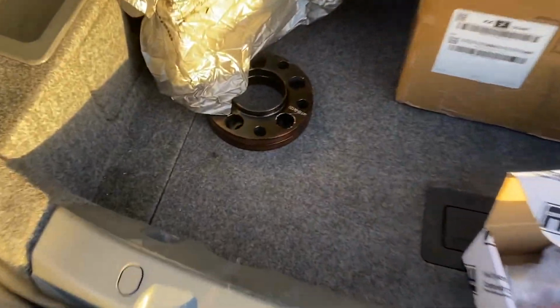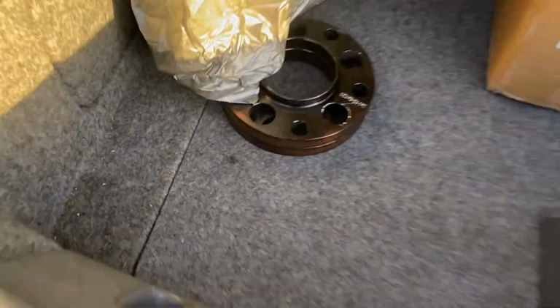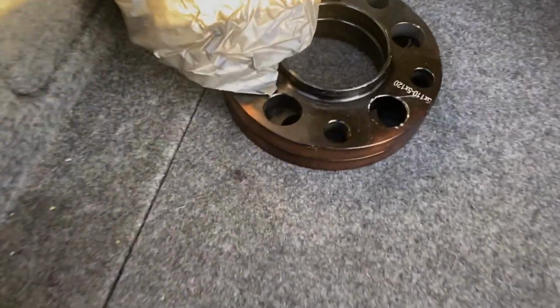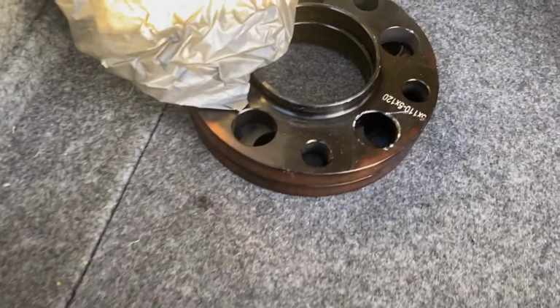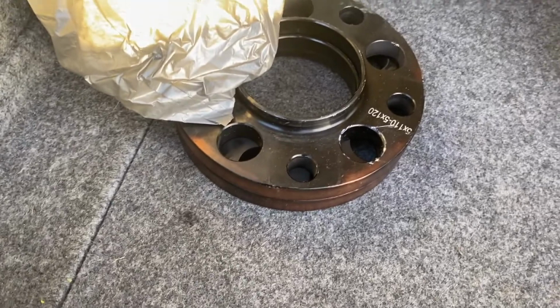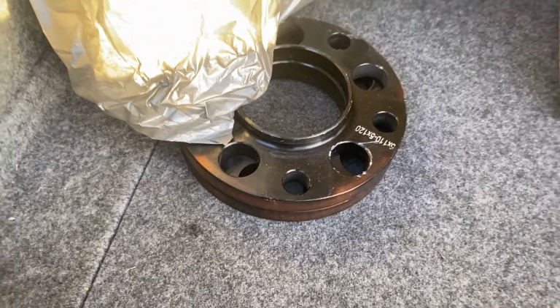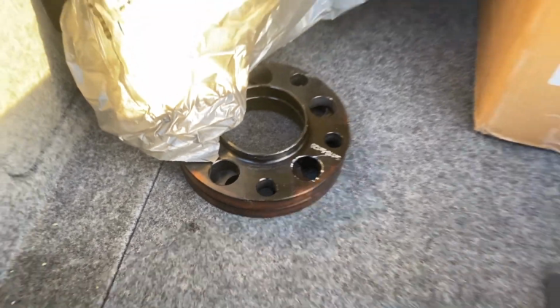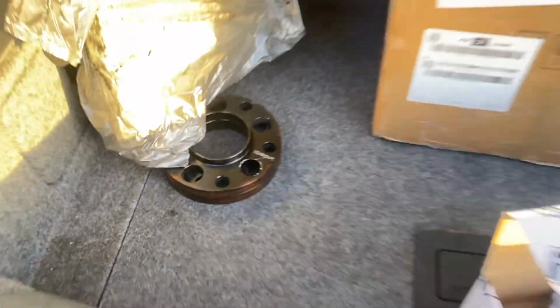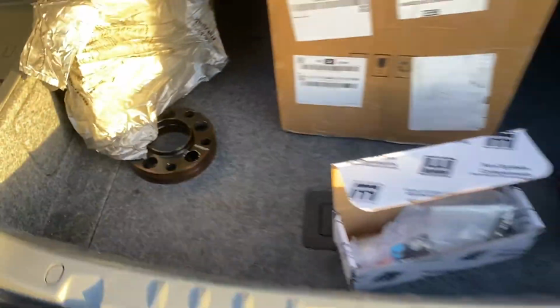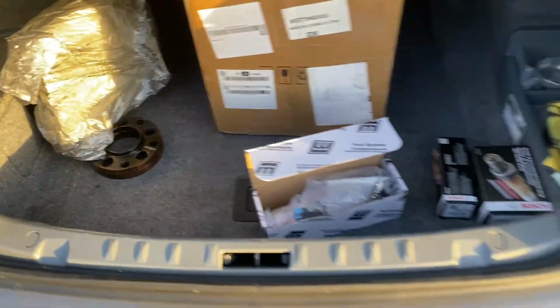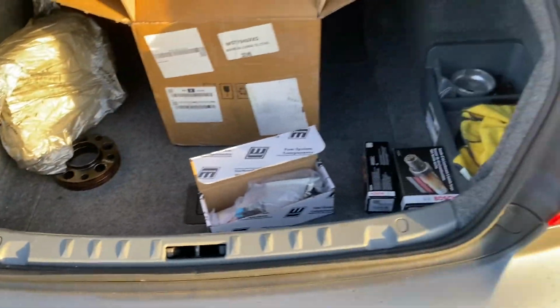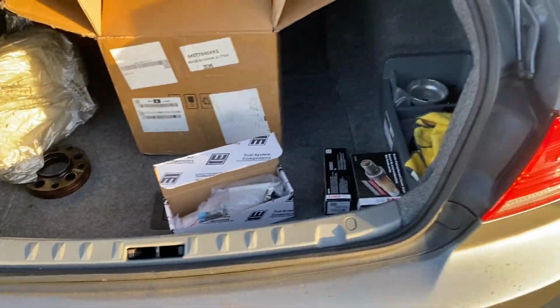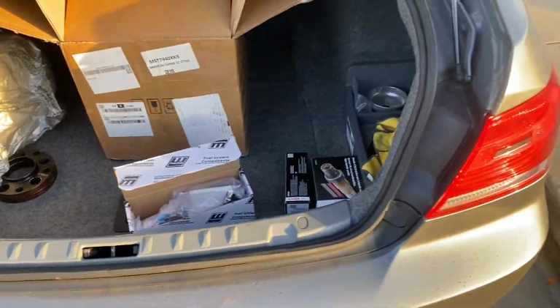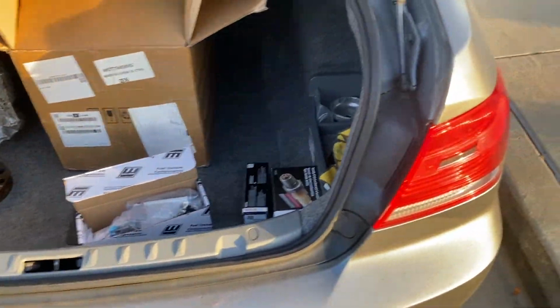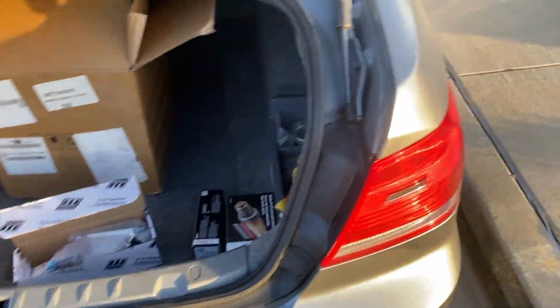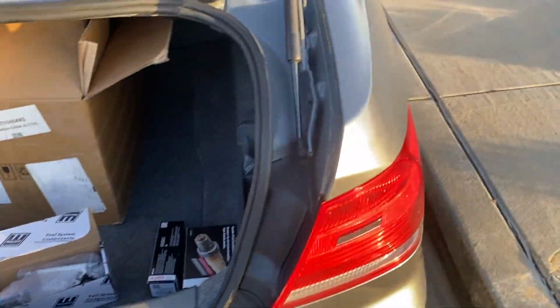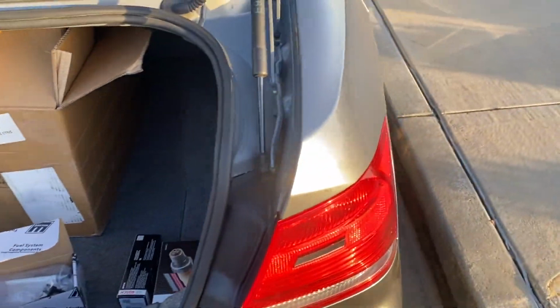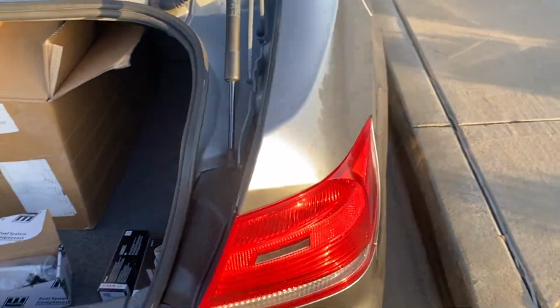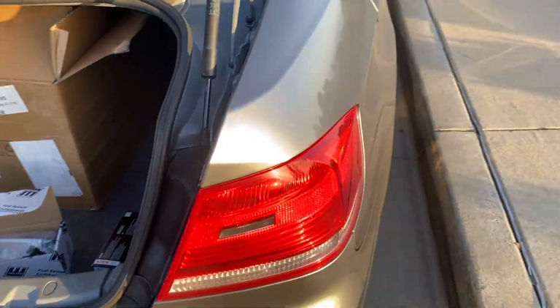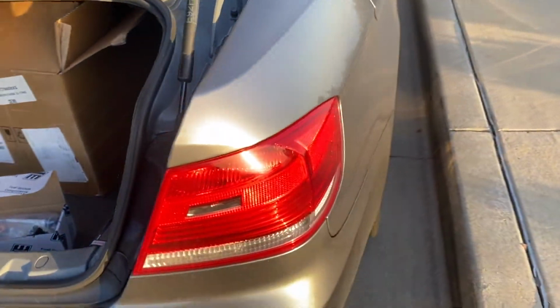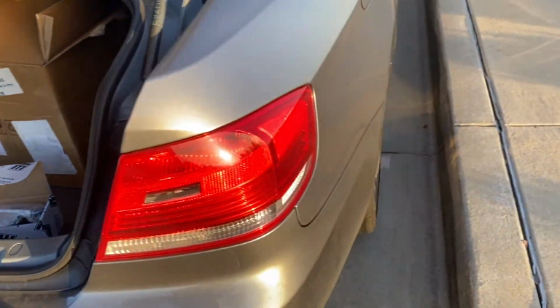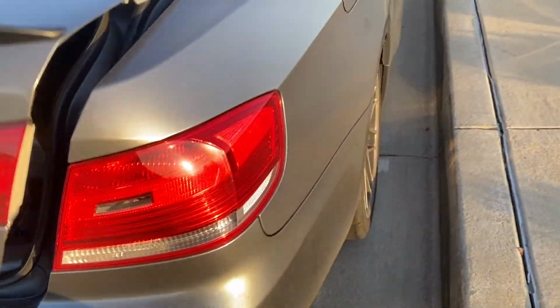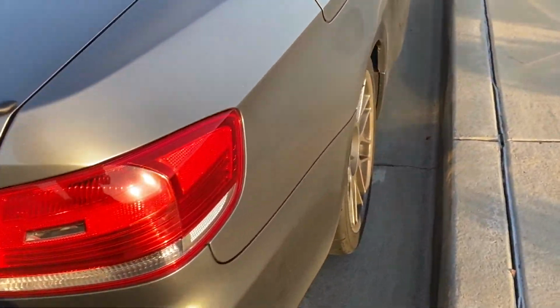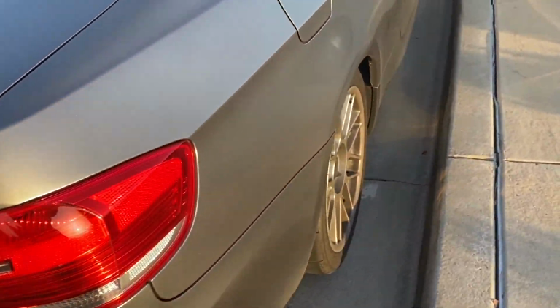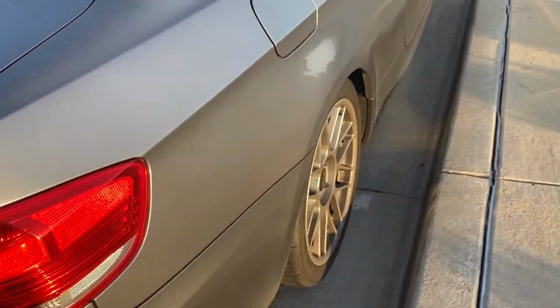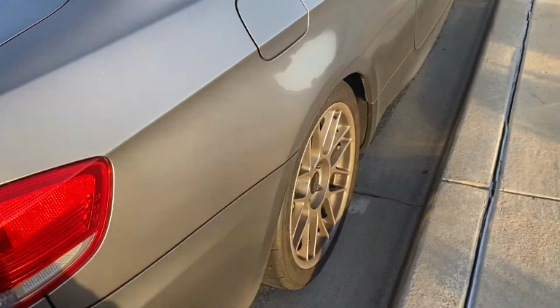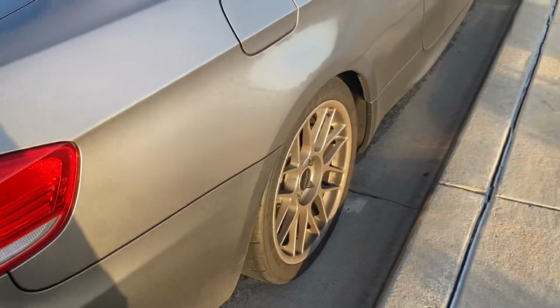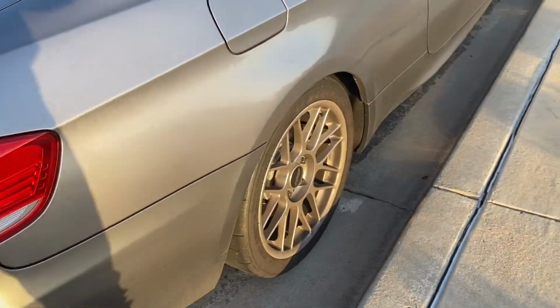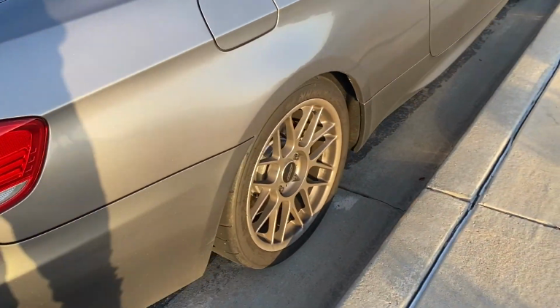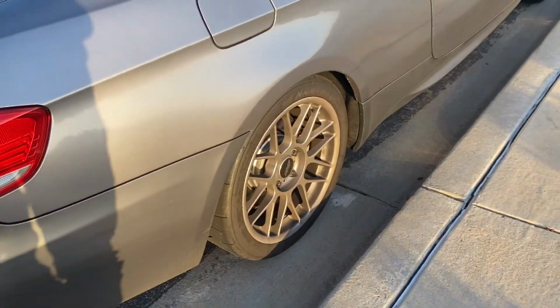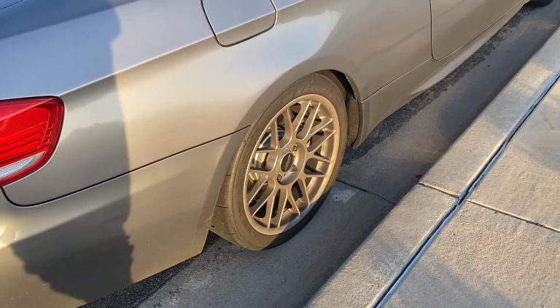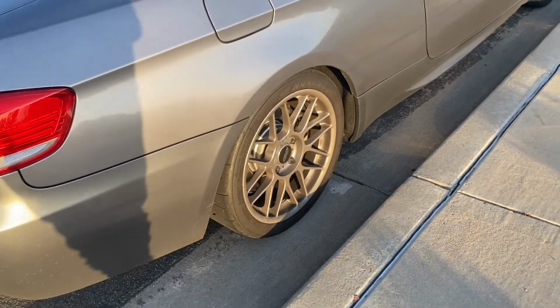I'm doing spacers because my fitment in the back is trash.